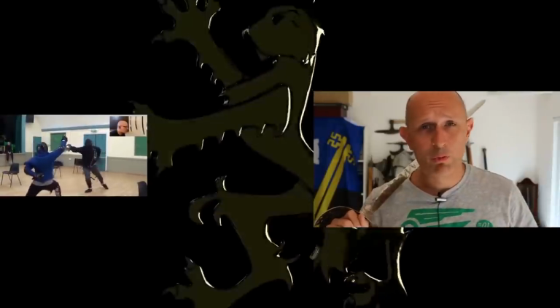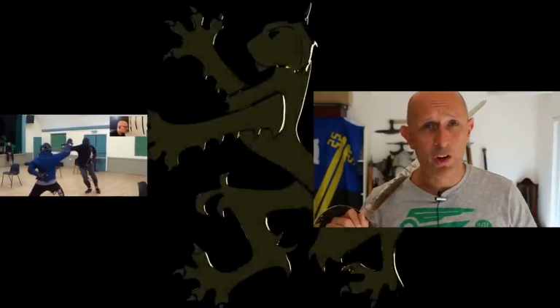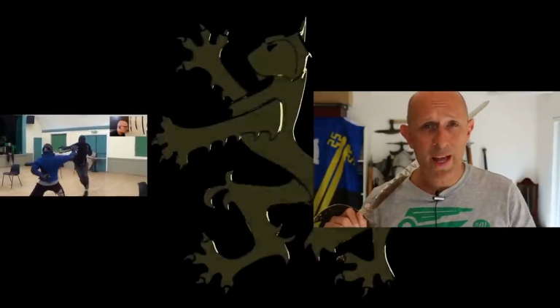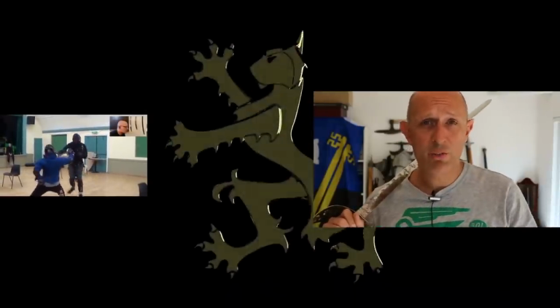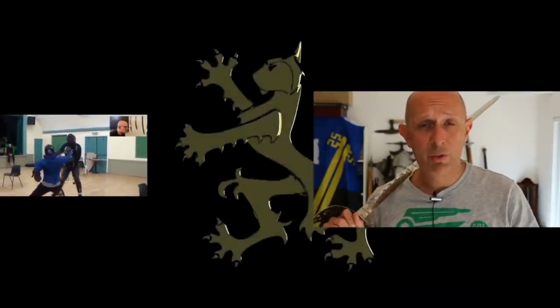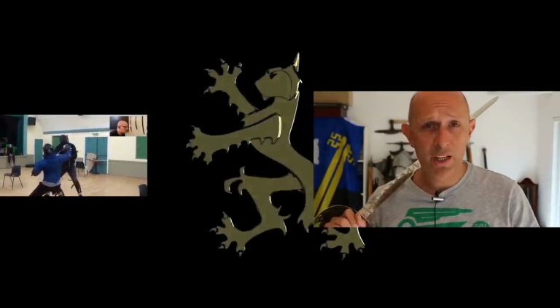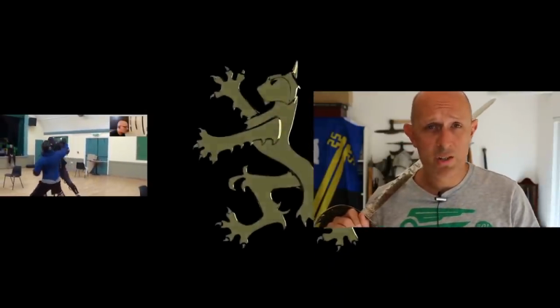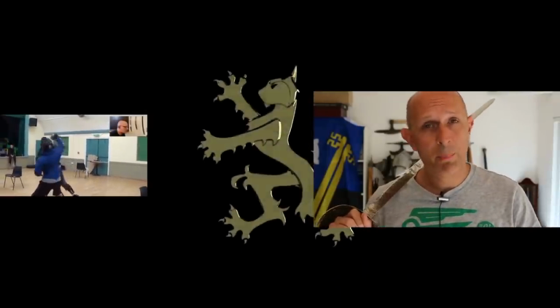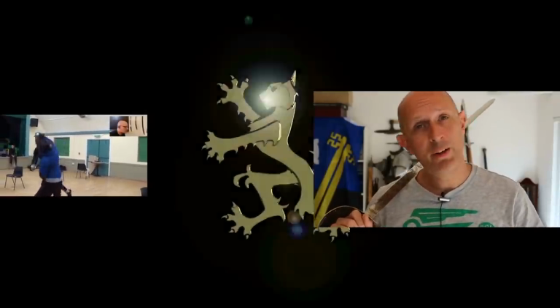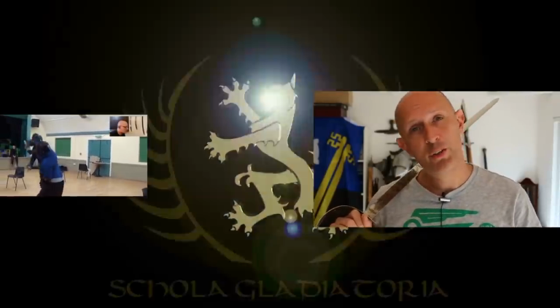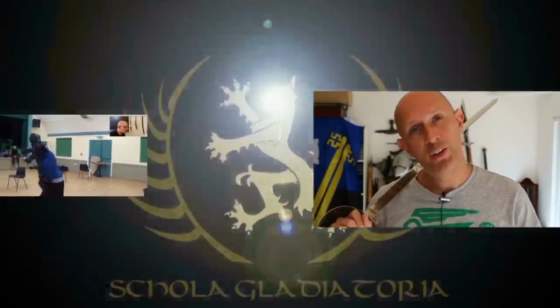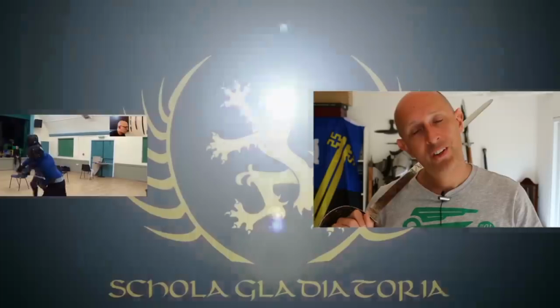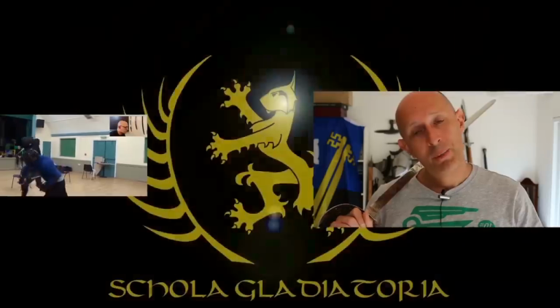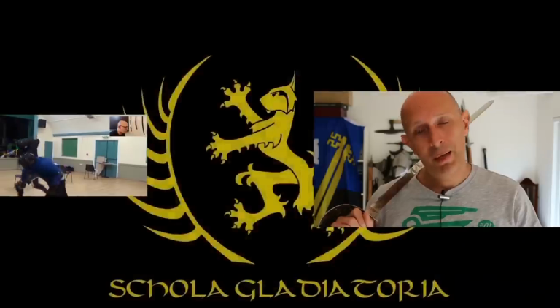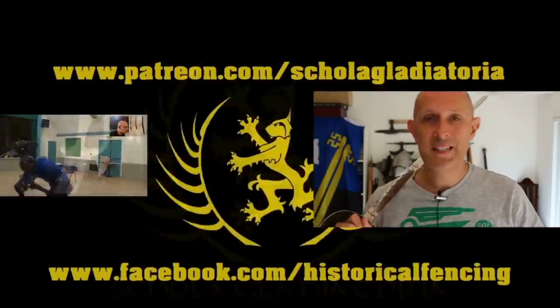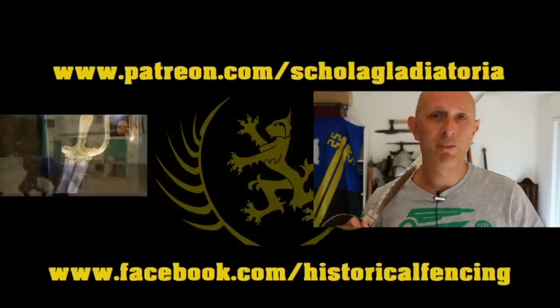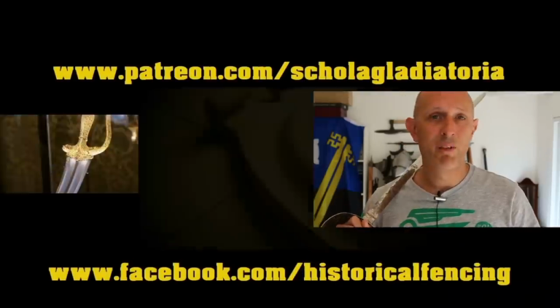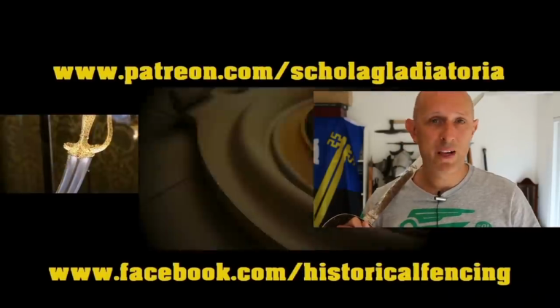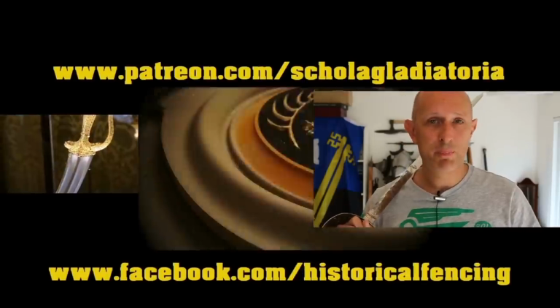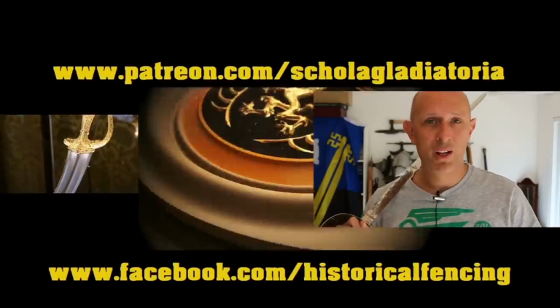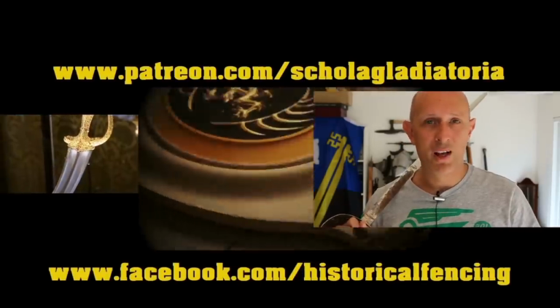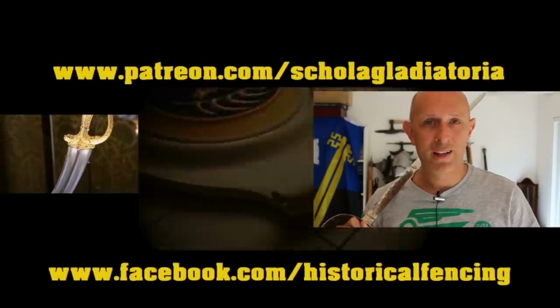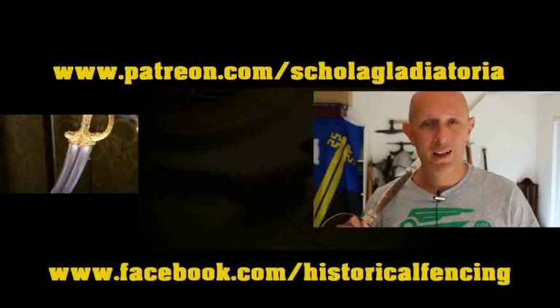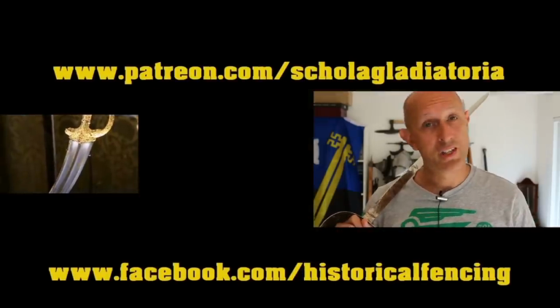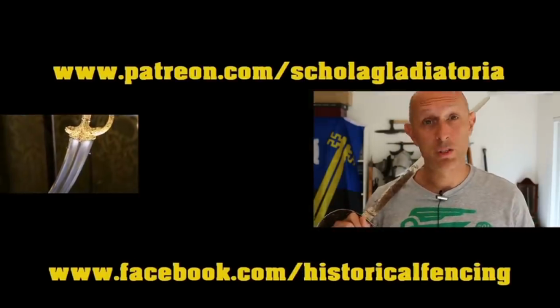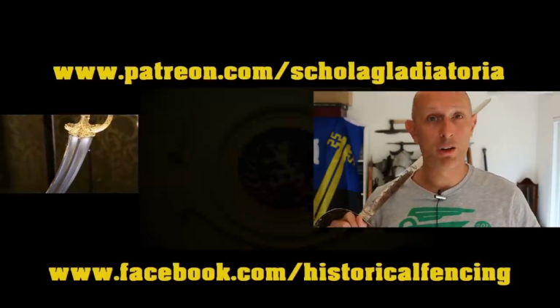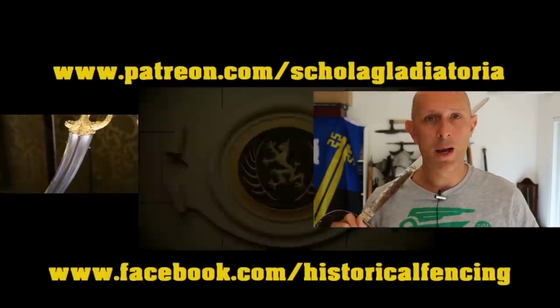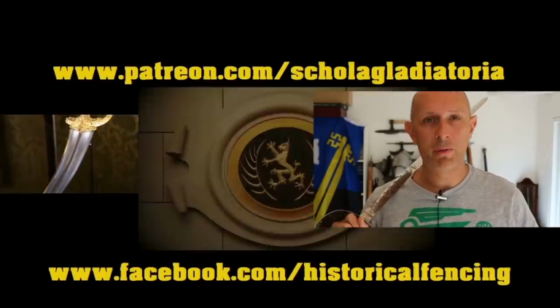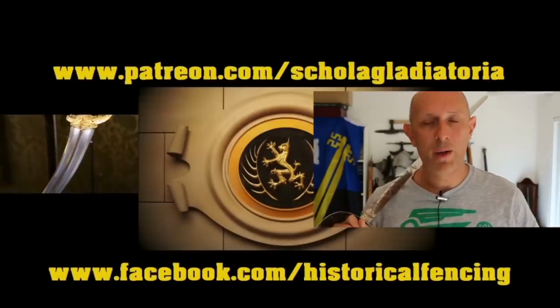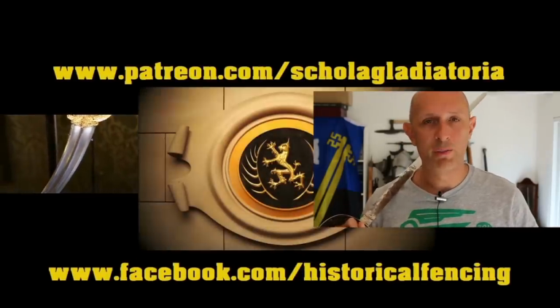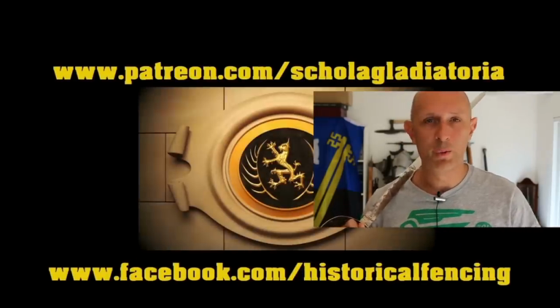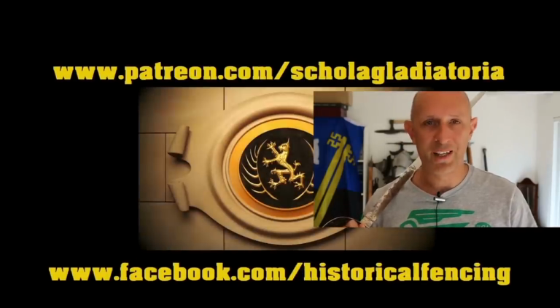We've got extra videos on Patreon. Please give our Facebook a like and subscribe if you haven't already. Cheers, folks.